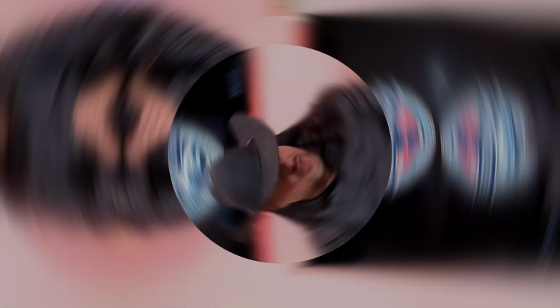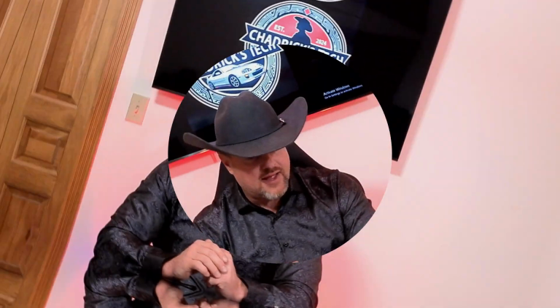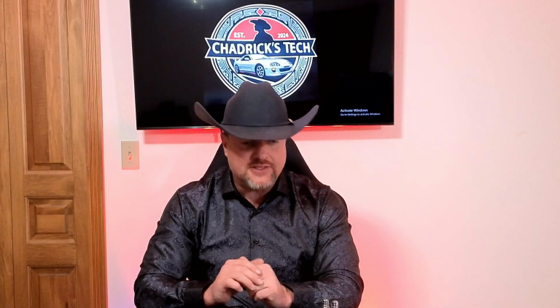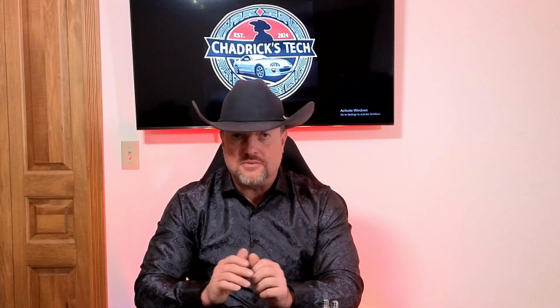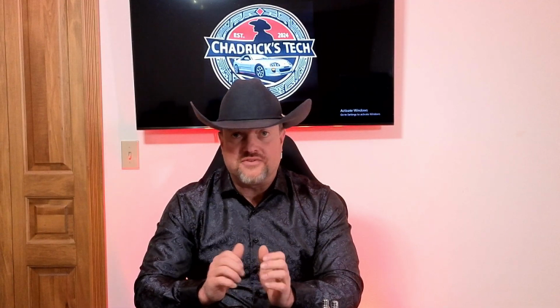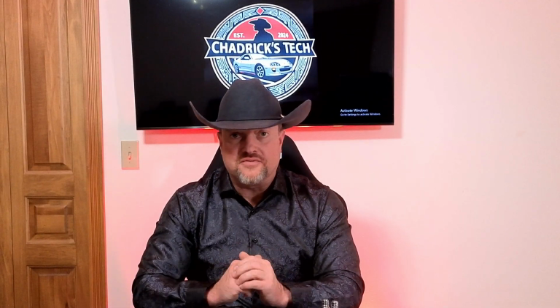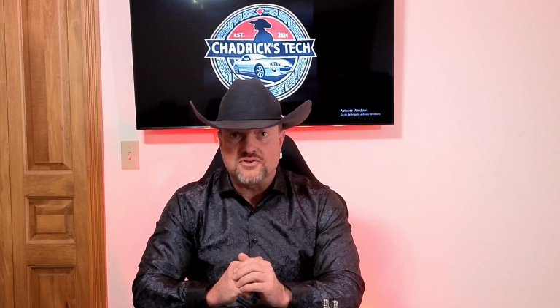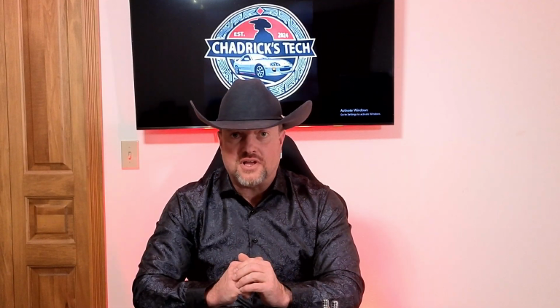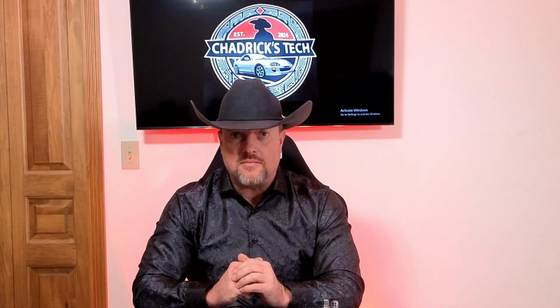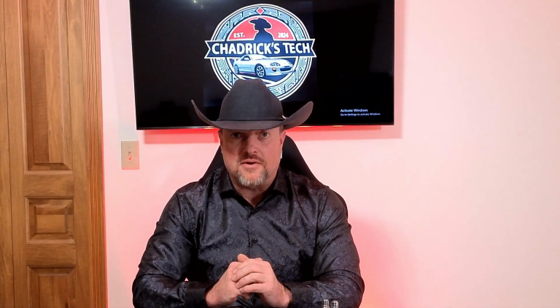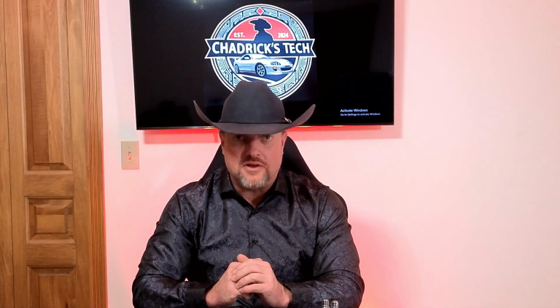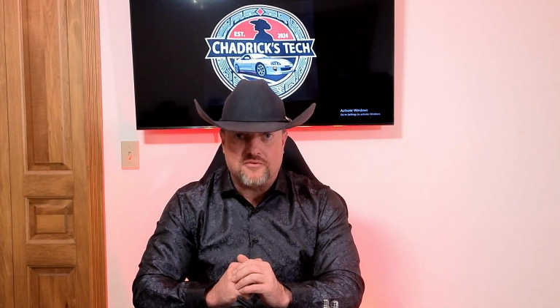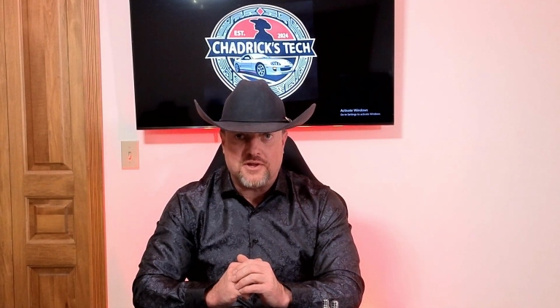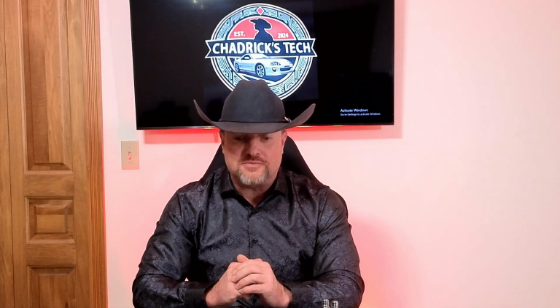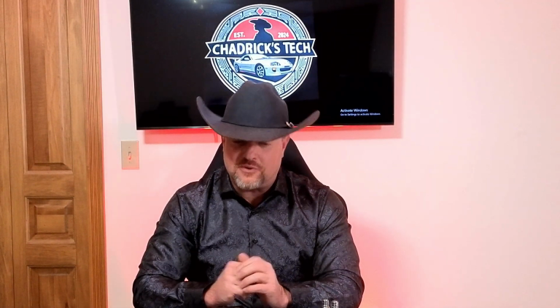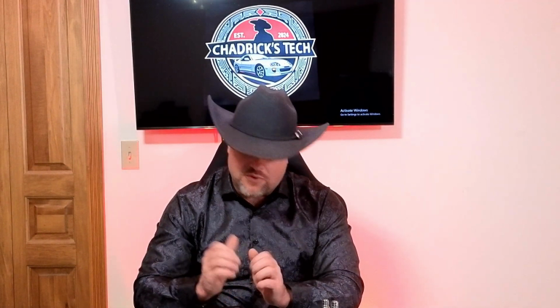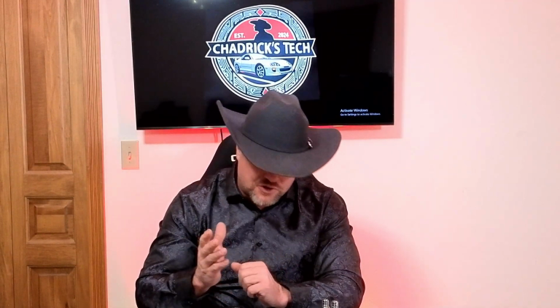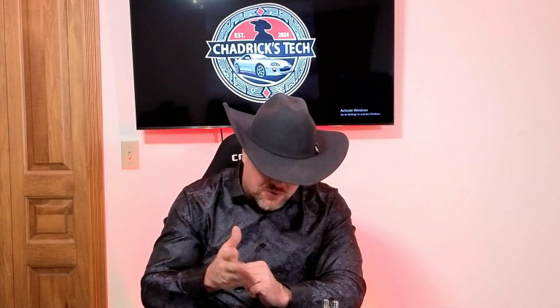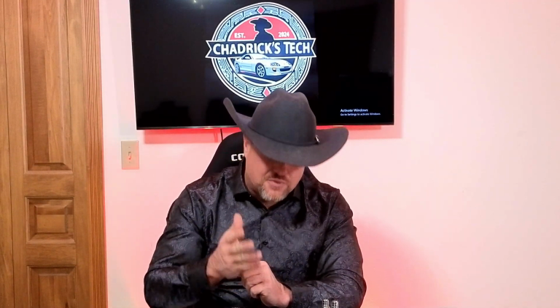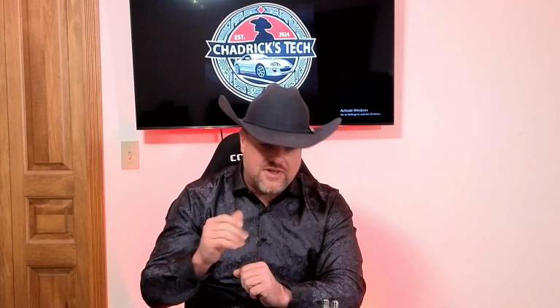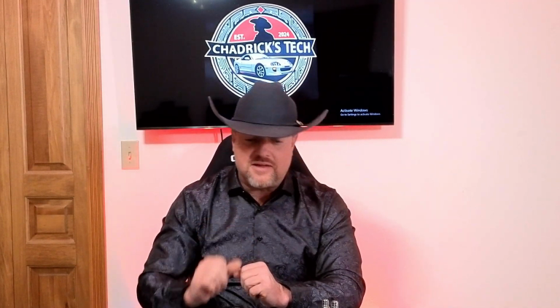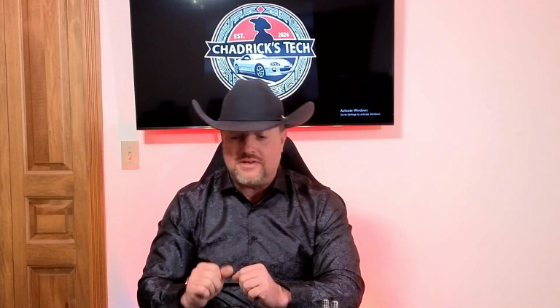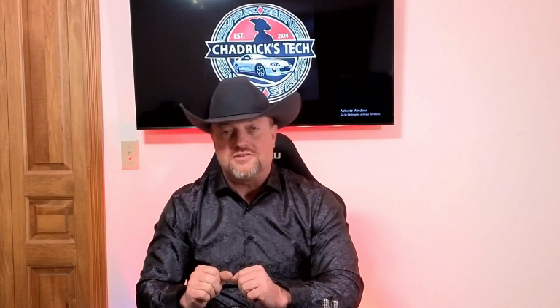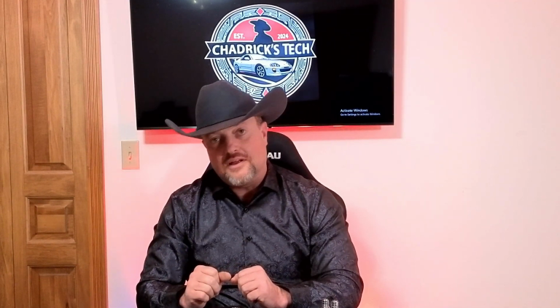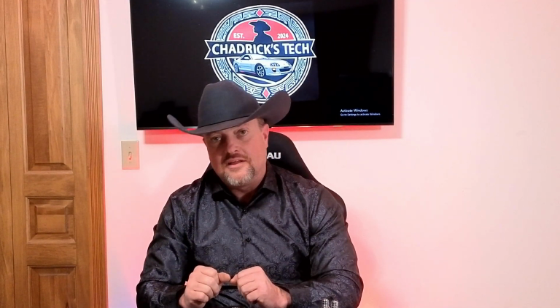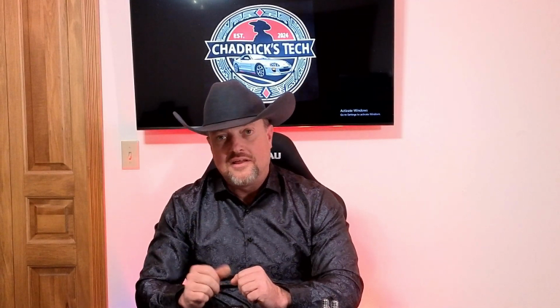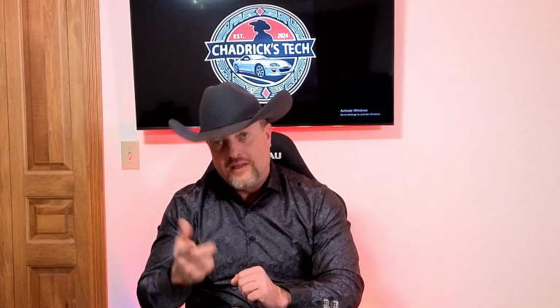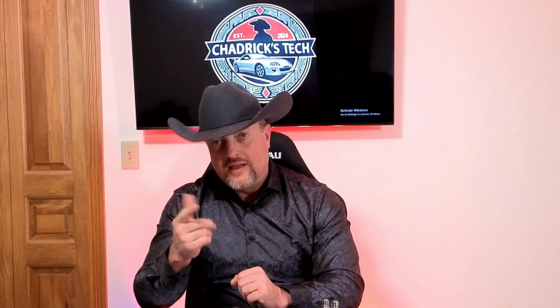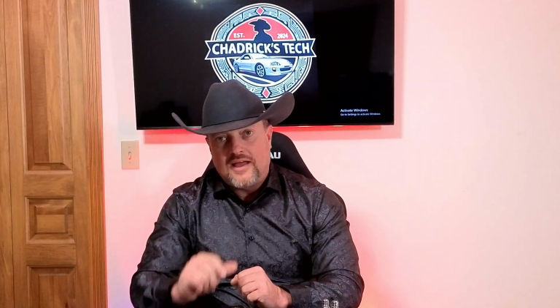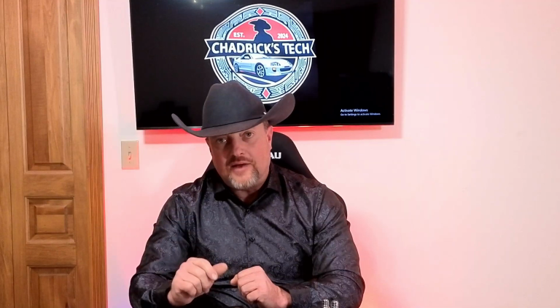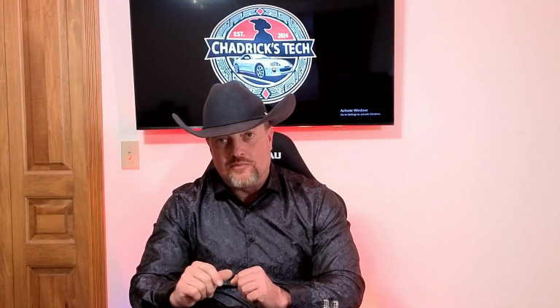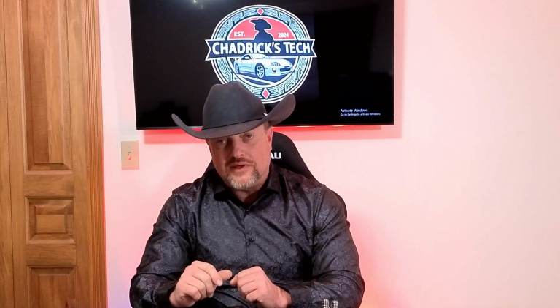I had so much fun the first time, I'm a glutton for punishment, and we're going to do it with the AMD side. Hang with me.